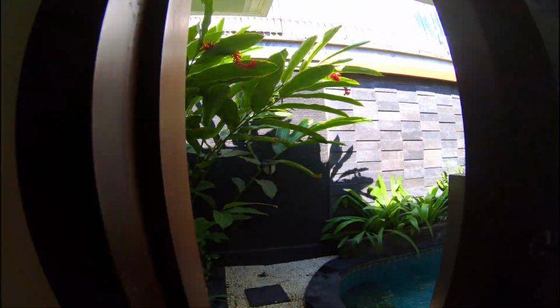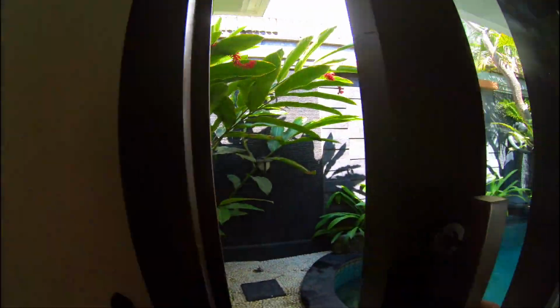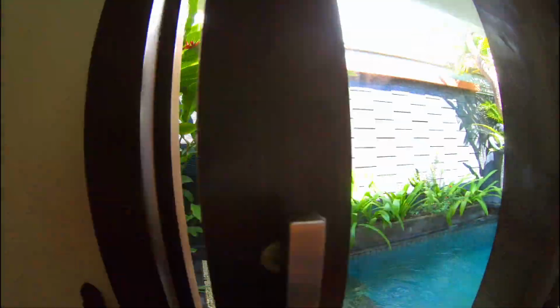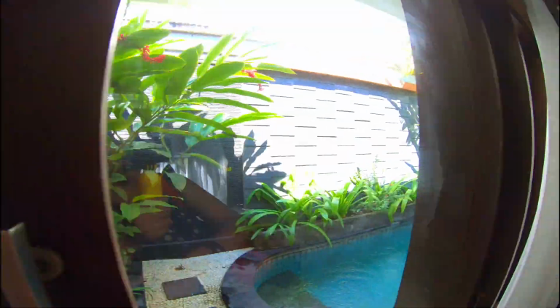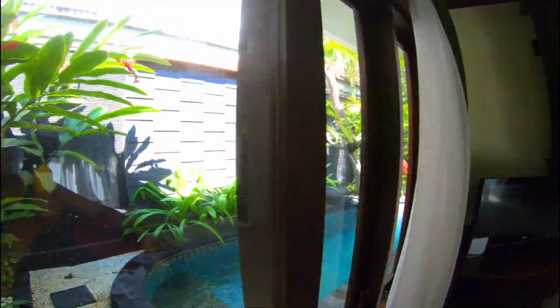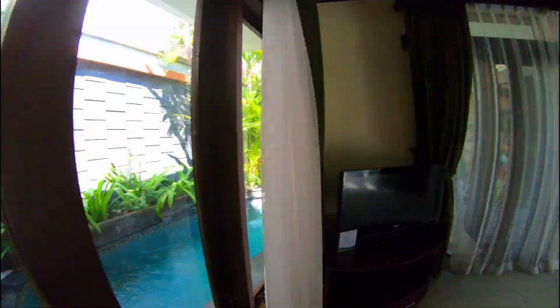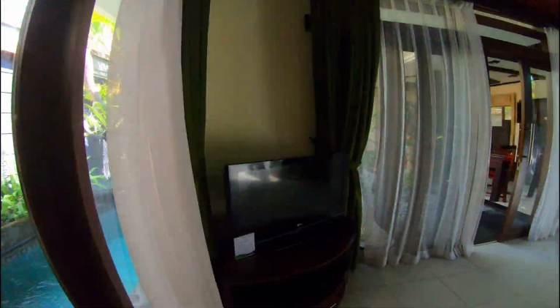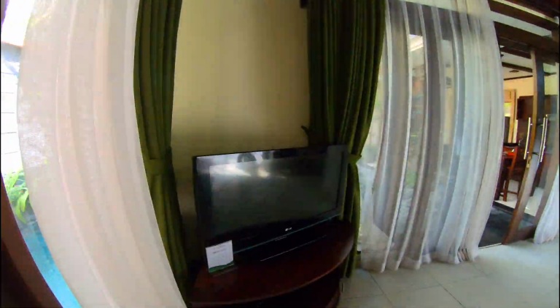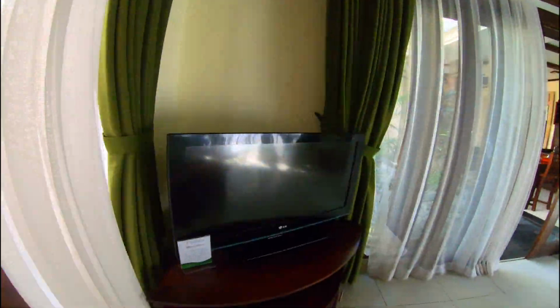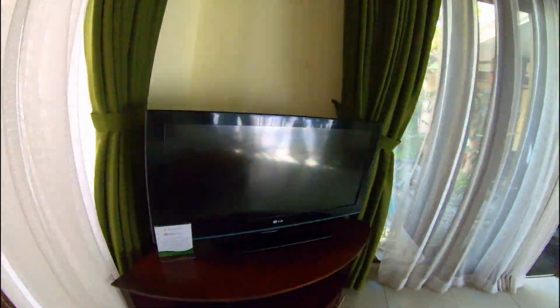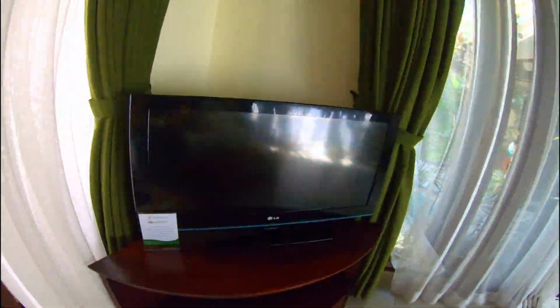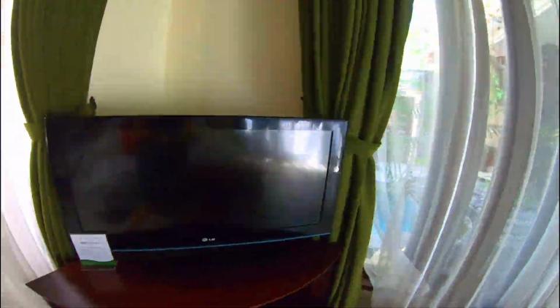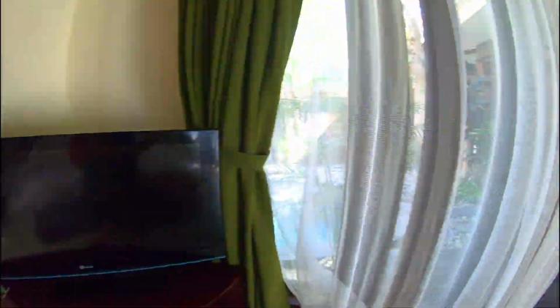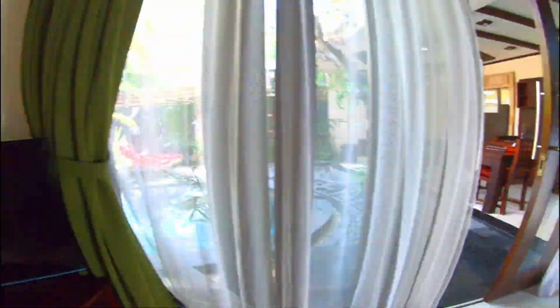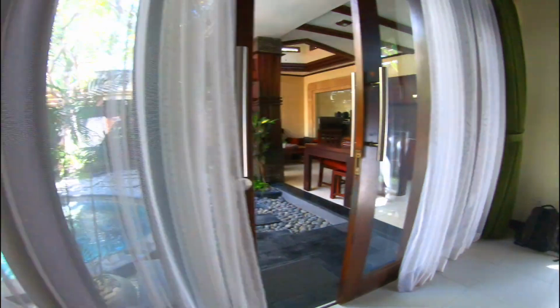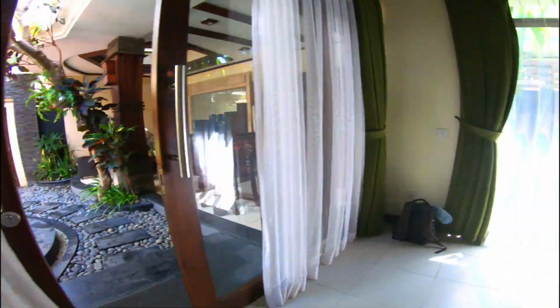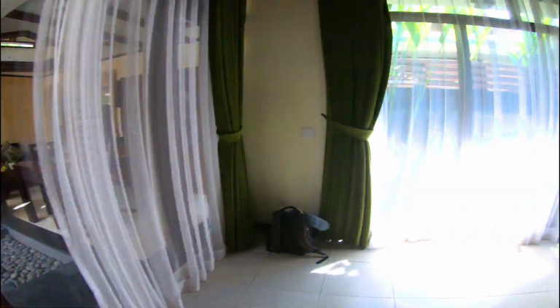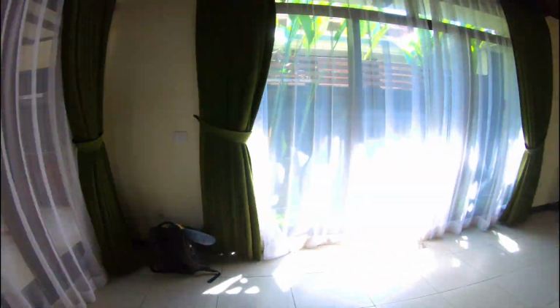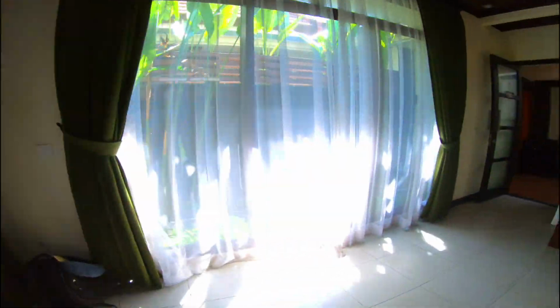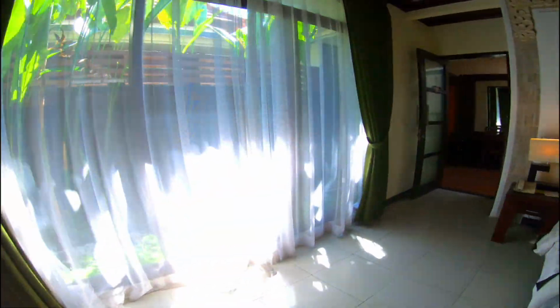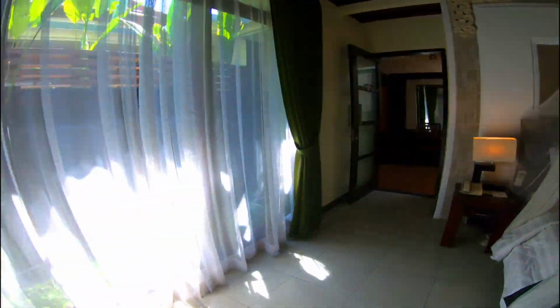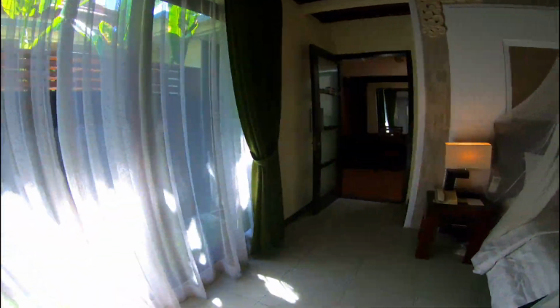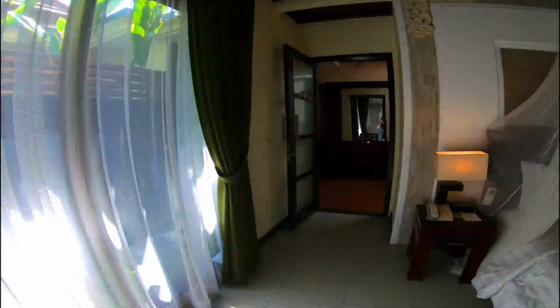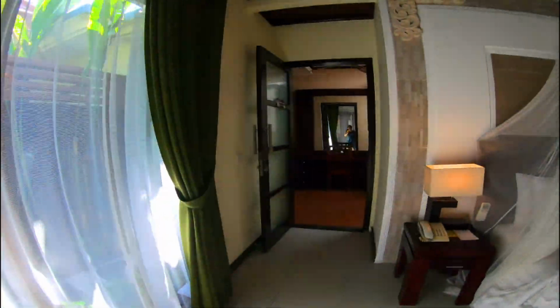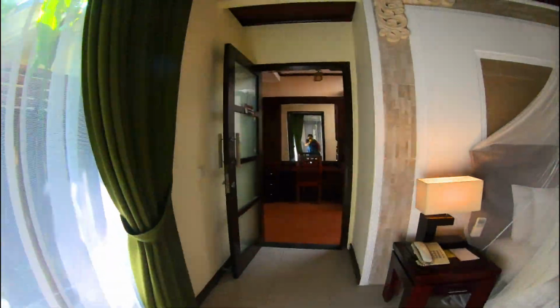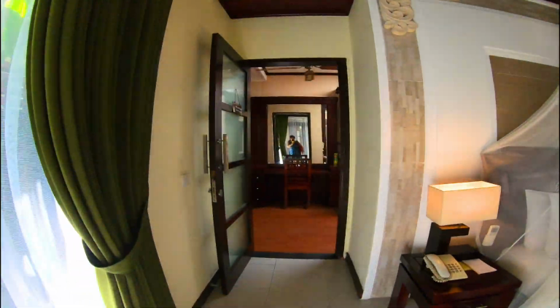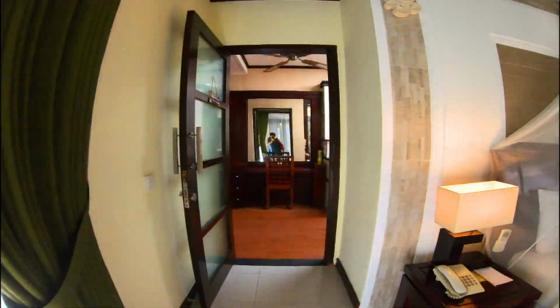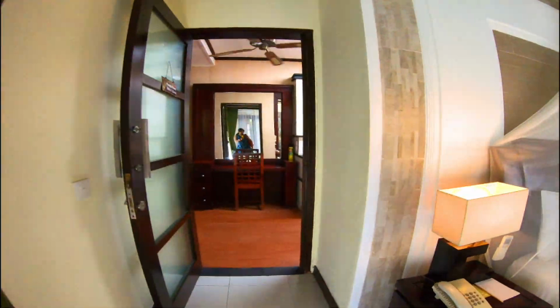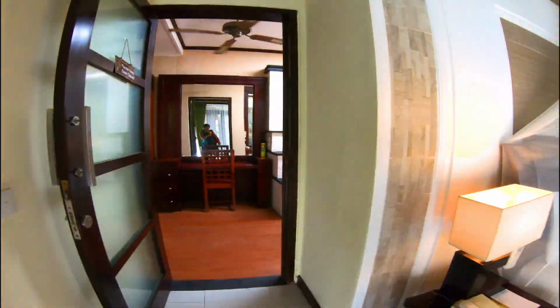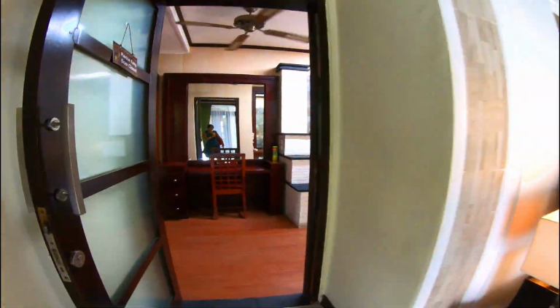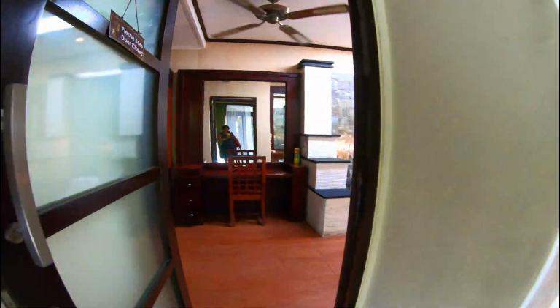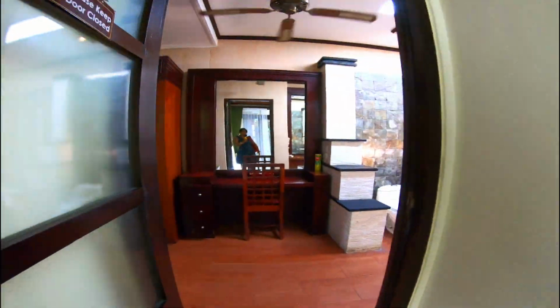There is another TV in the bedroom. Now the dressing room and toilet.